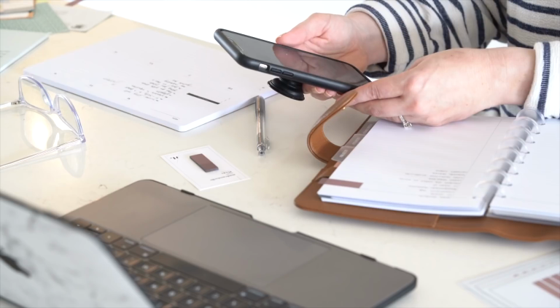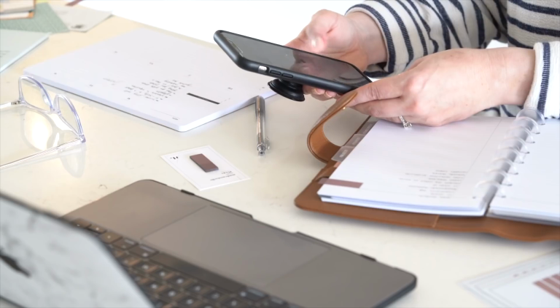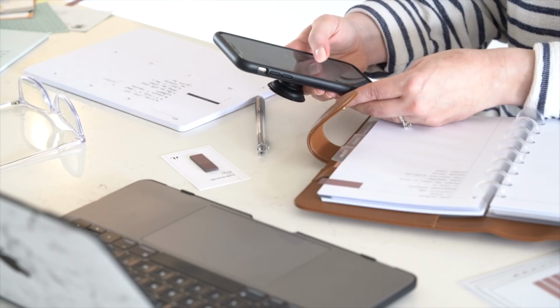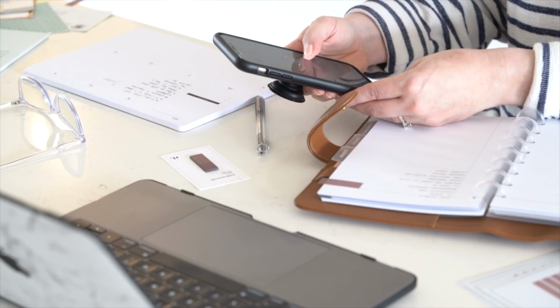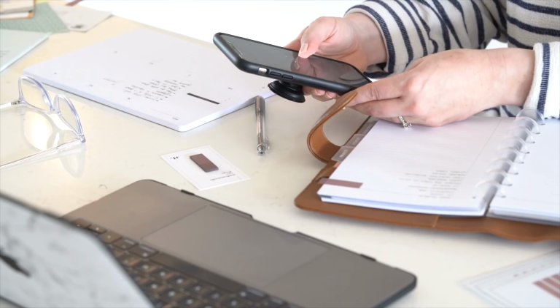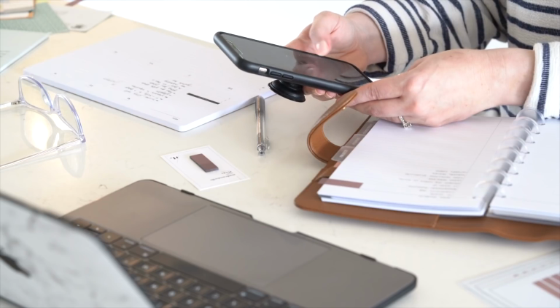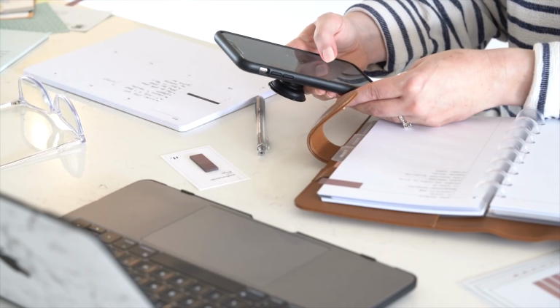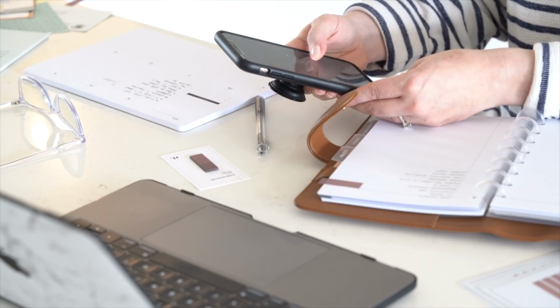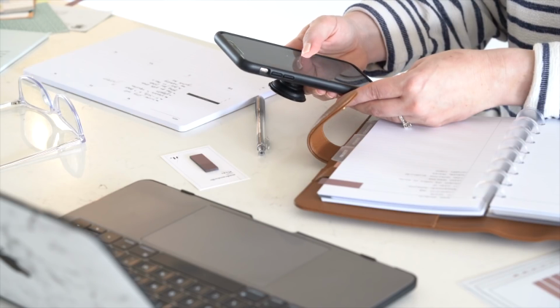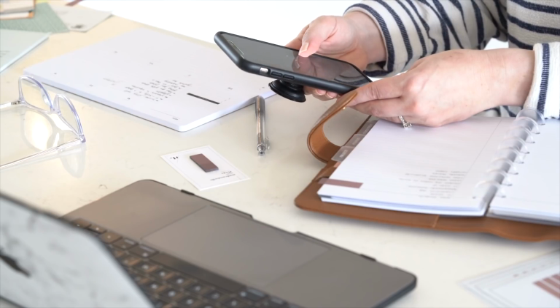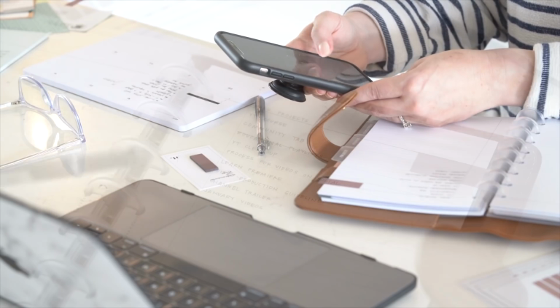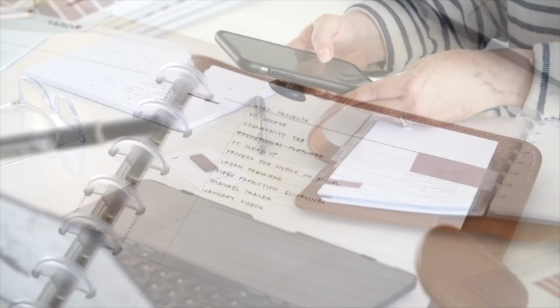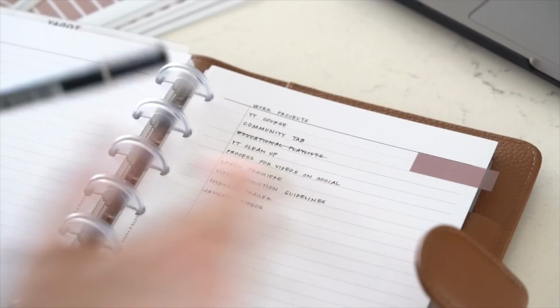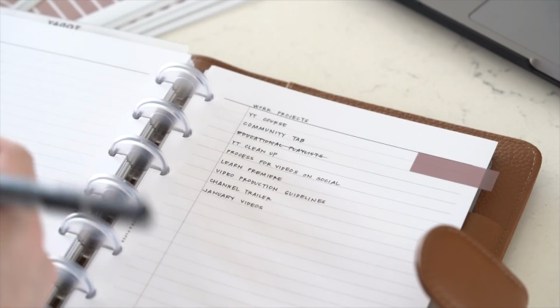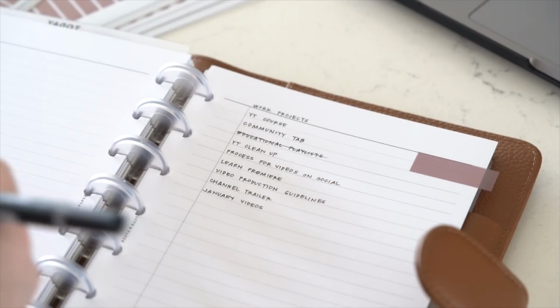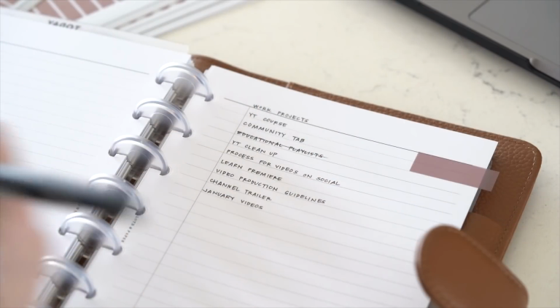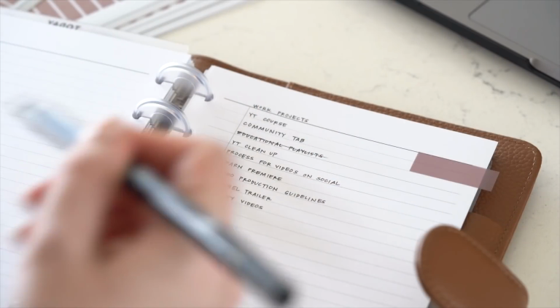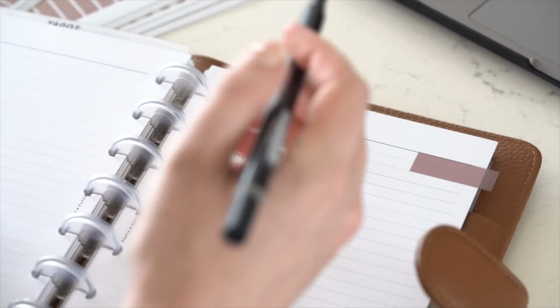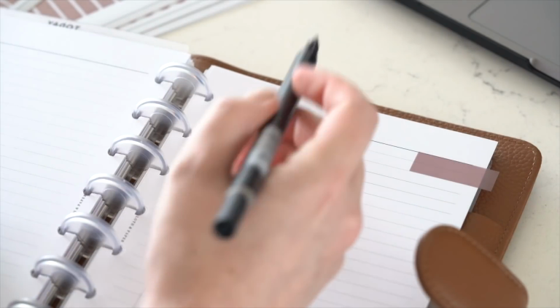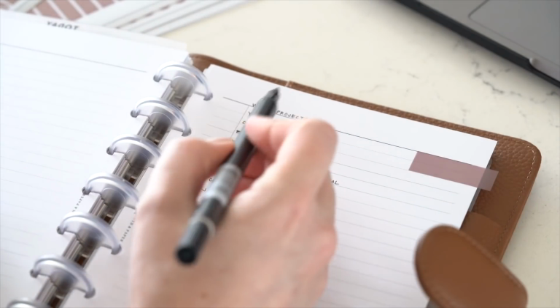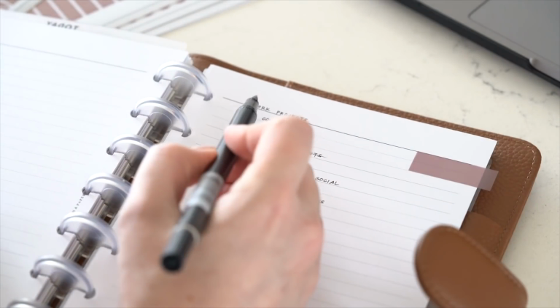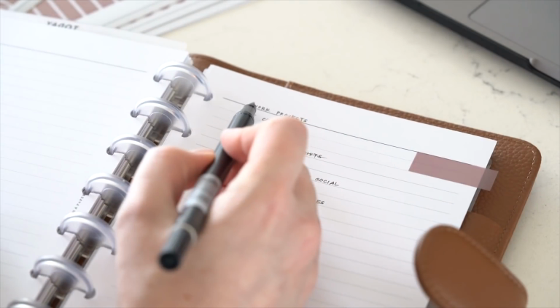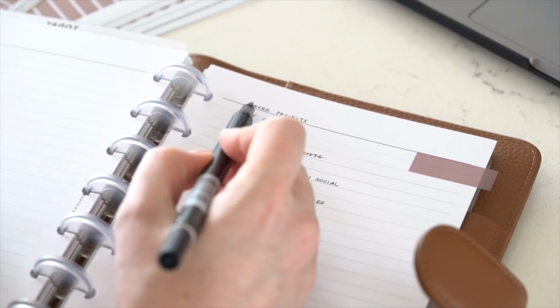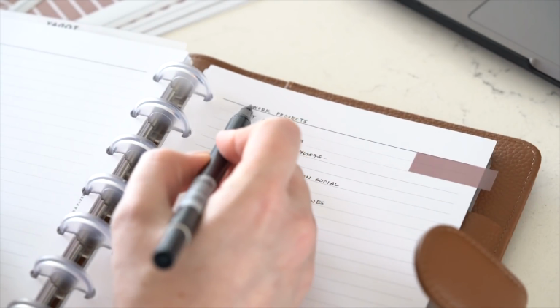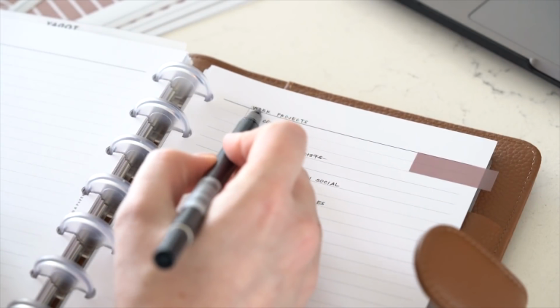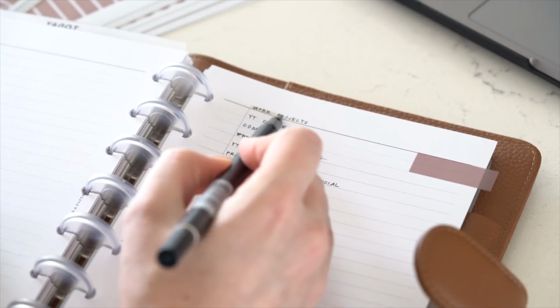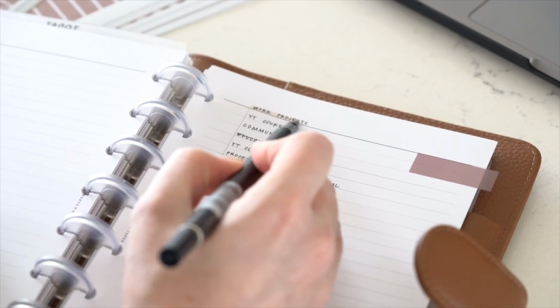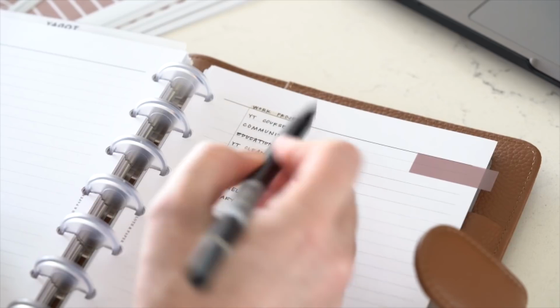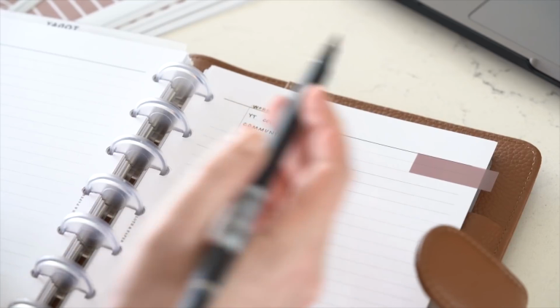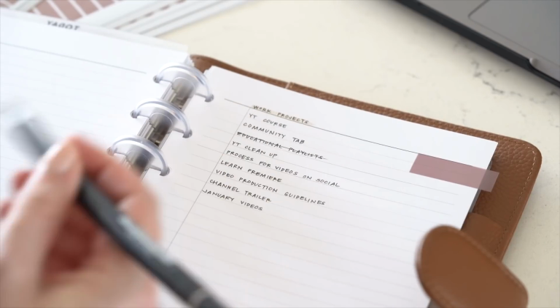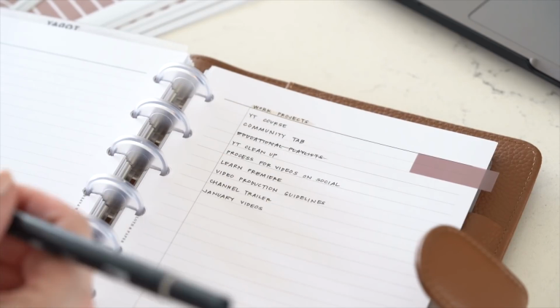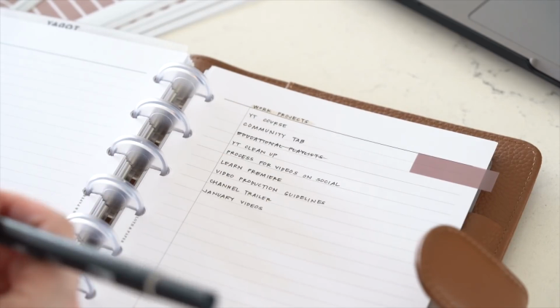And then when I'm sitting down and doing any kind of planning, I'll go through and process these inboxes — either complete the task or, if it's something multi-step, put it on the appropriate project list.